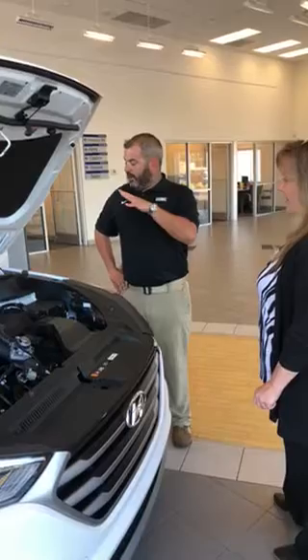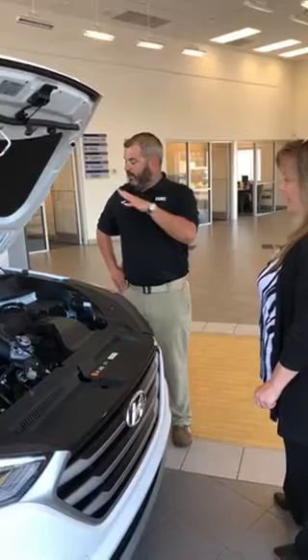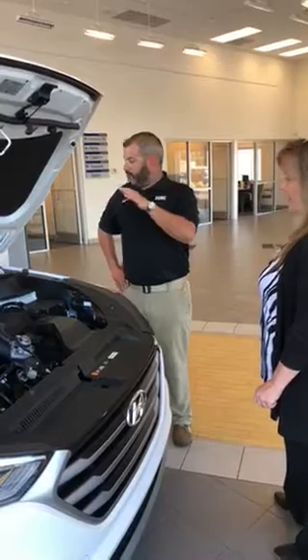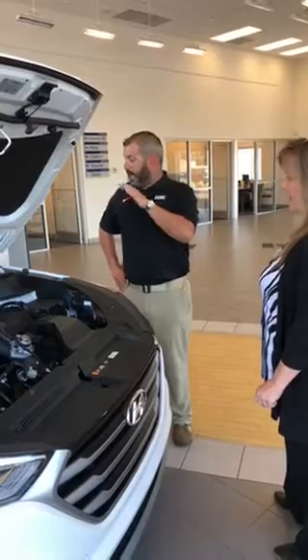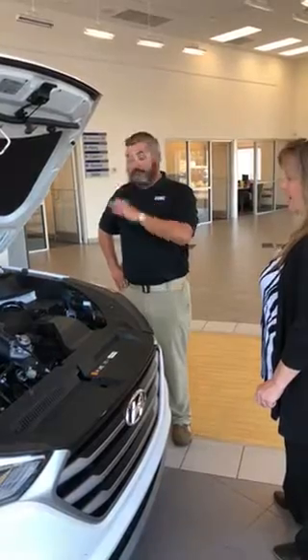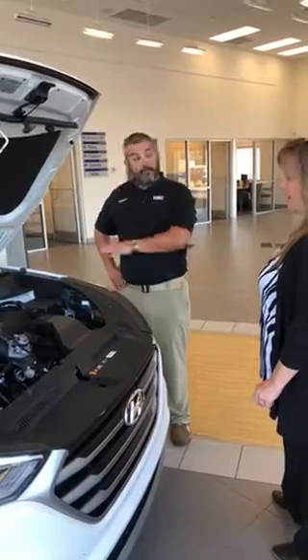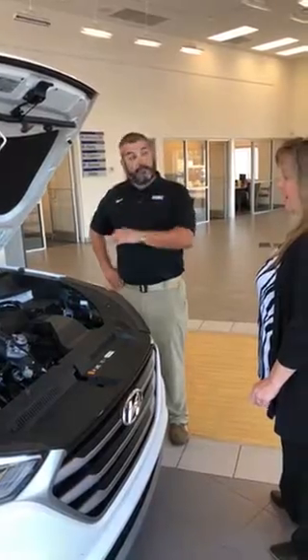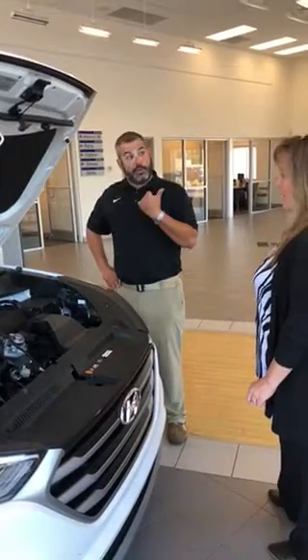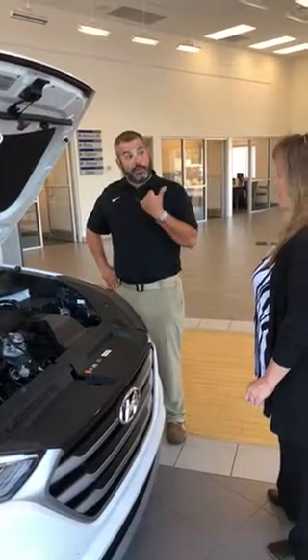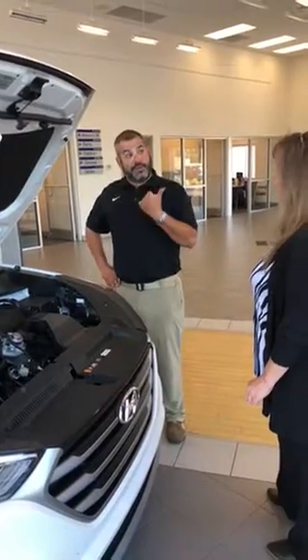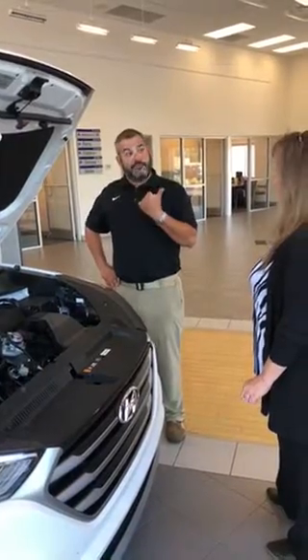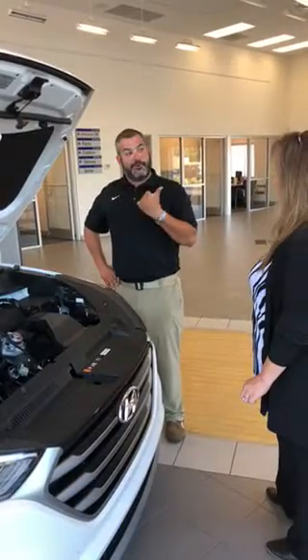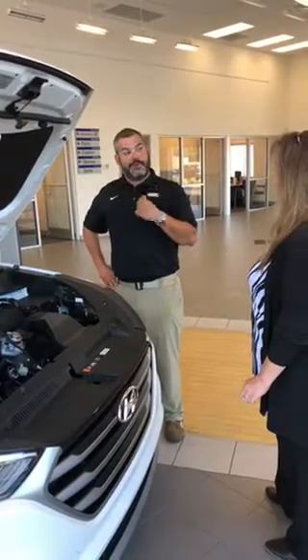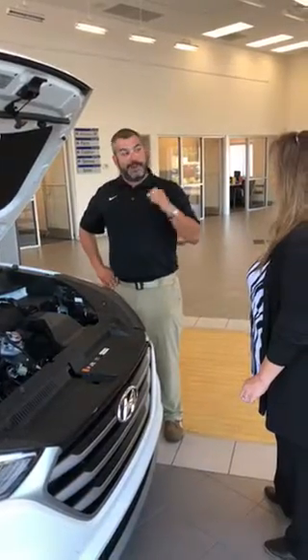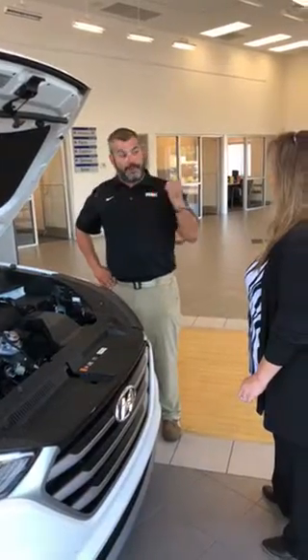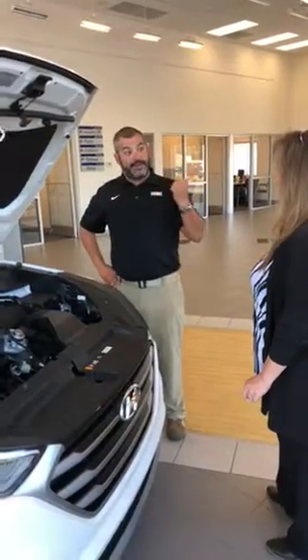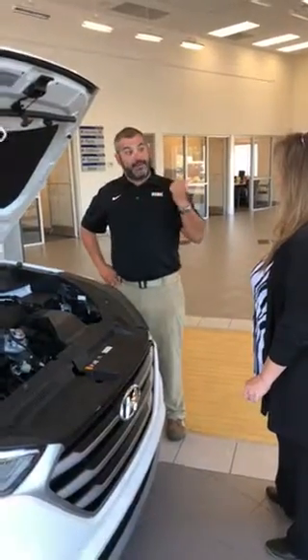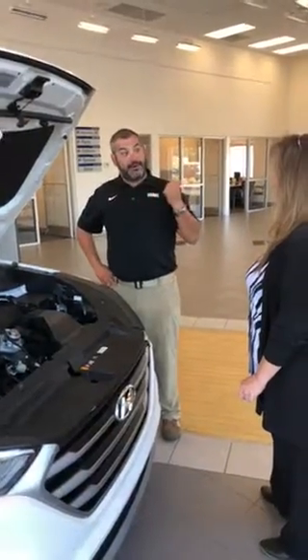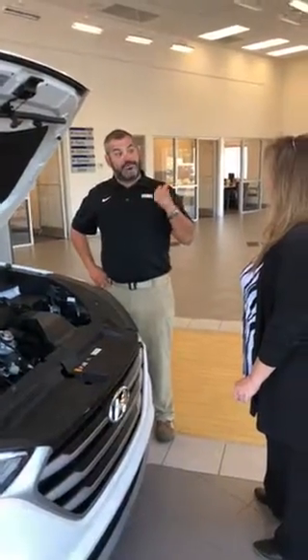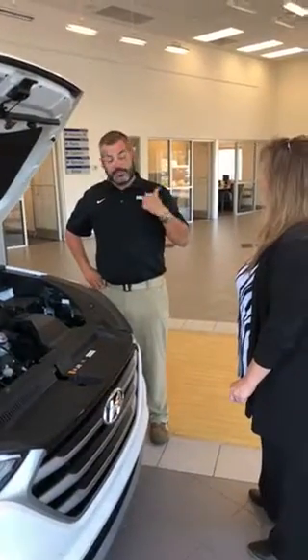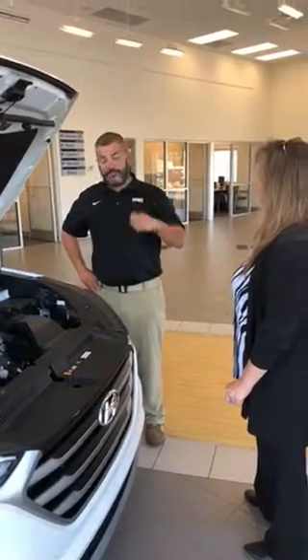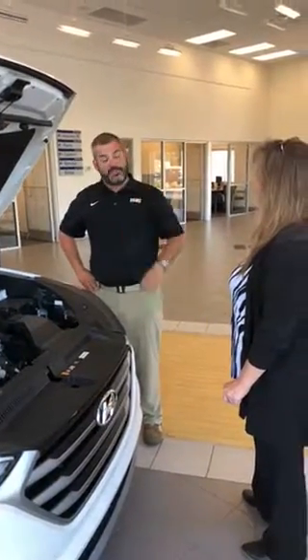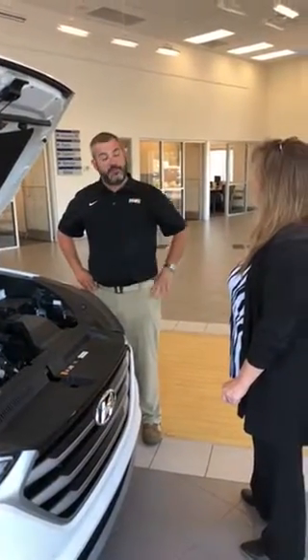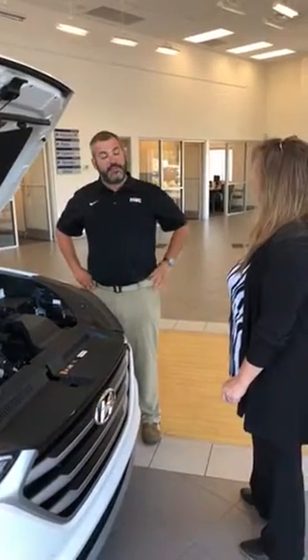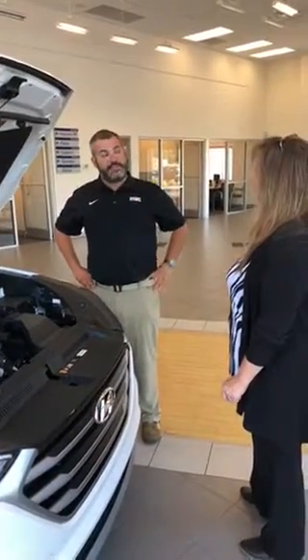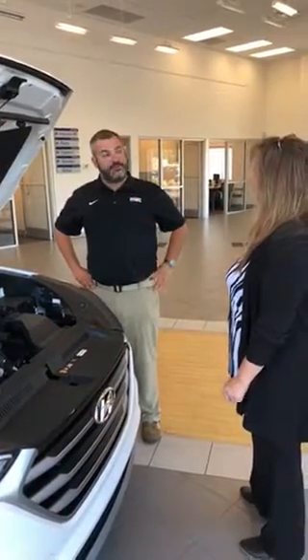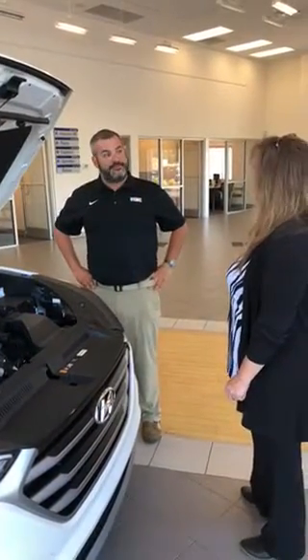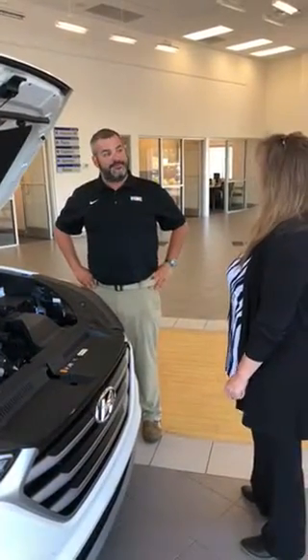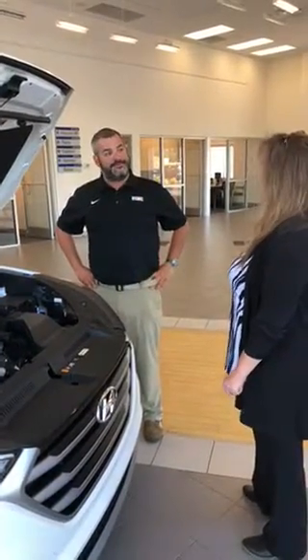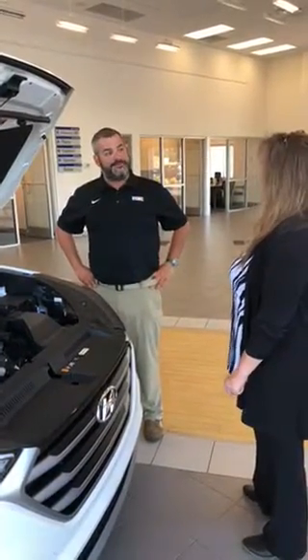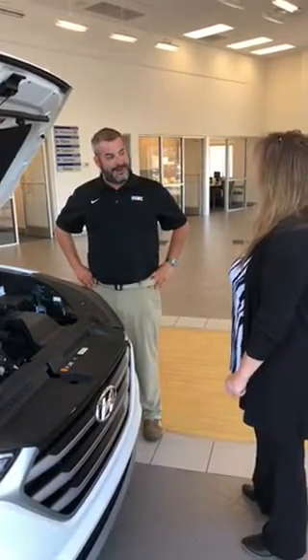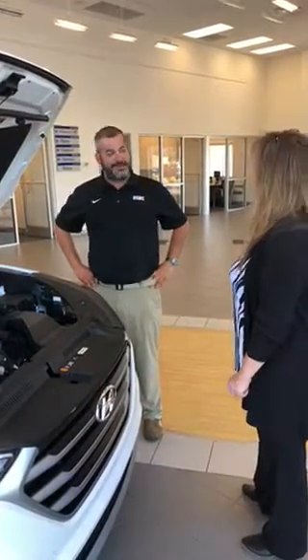I've got one pulled up outside for you, I've got it cooled off. So let's go ahead and take a test drive. Awesome!